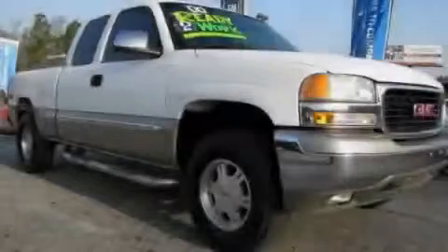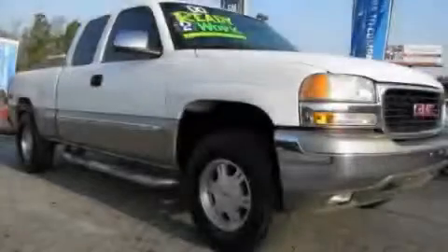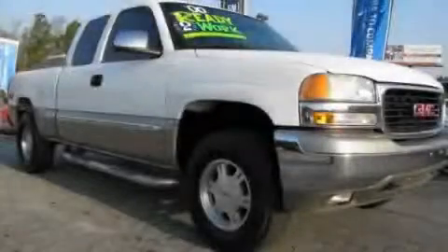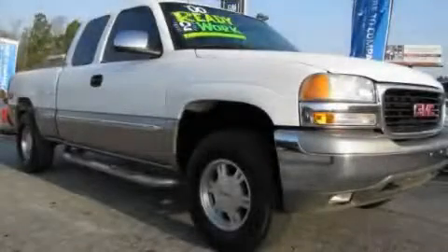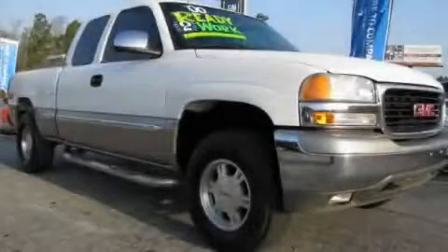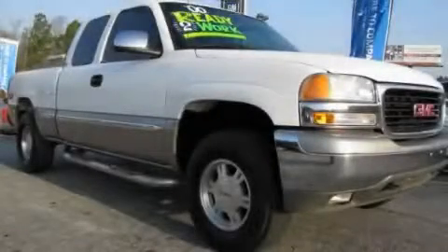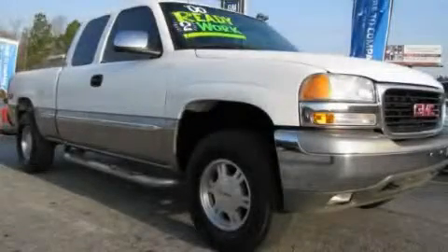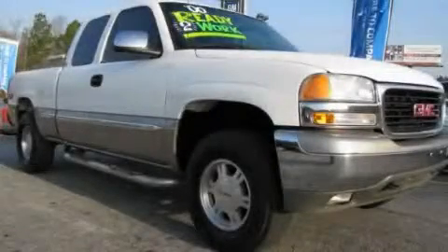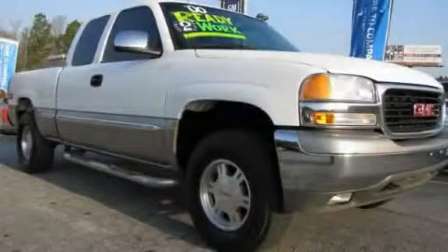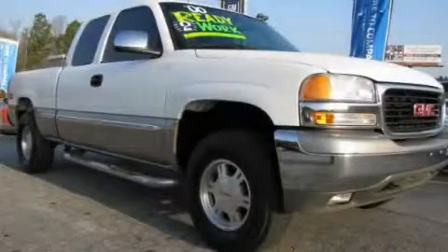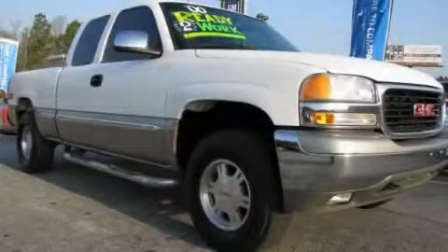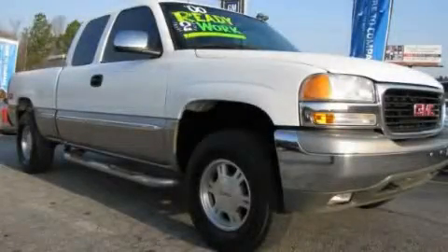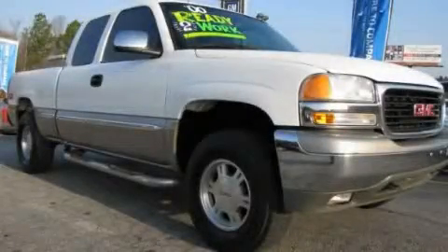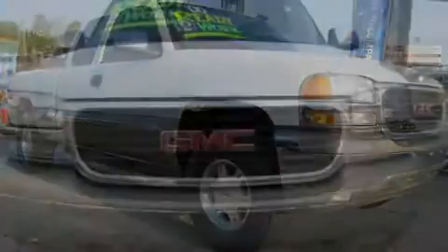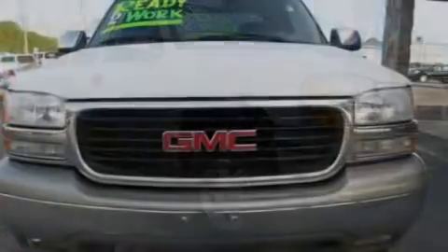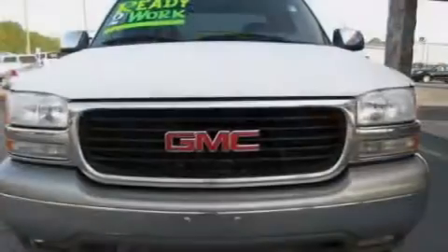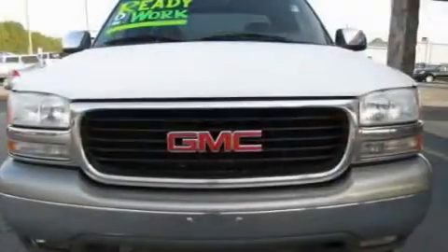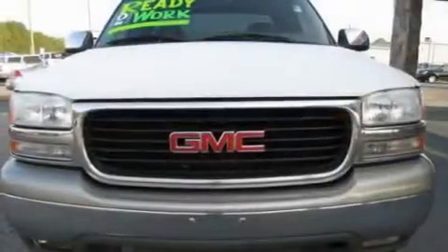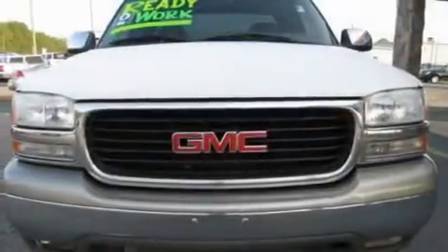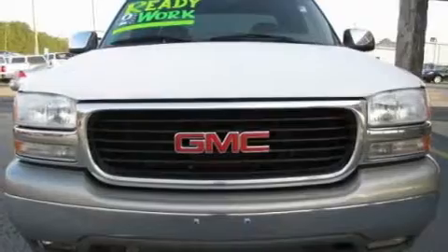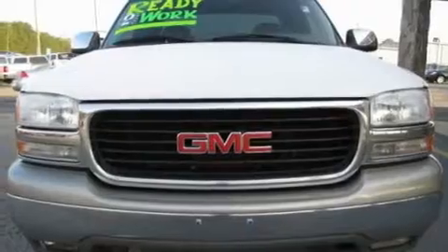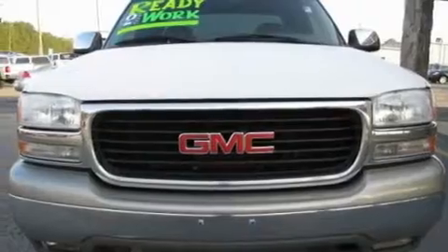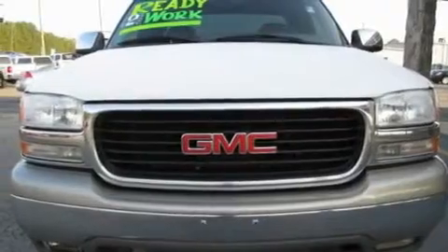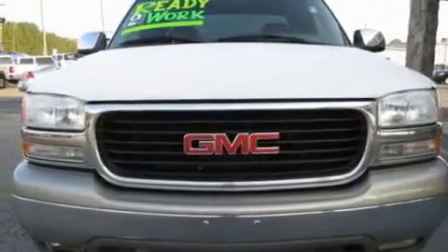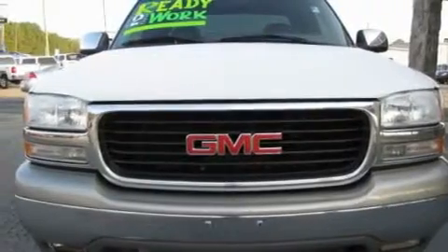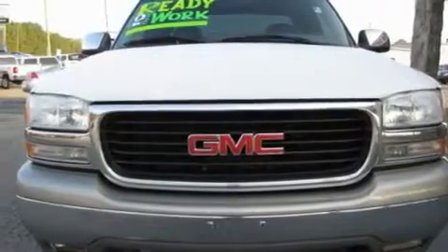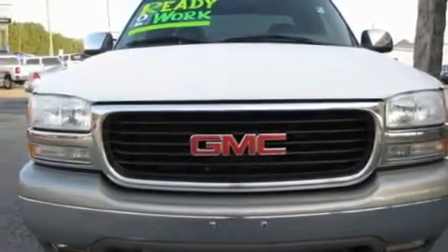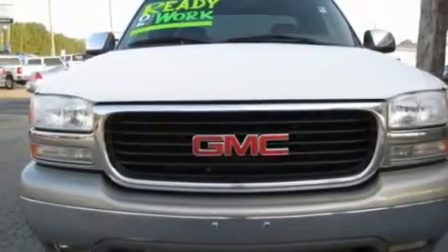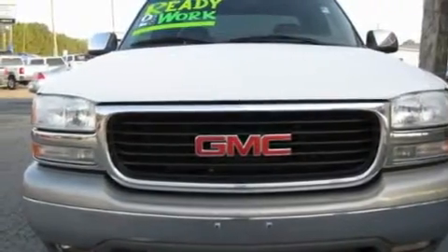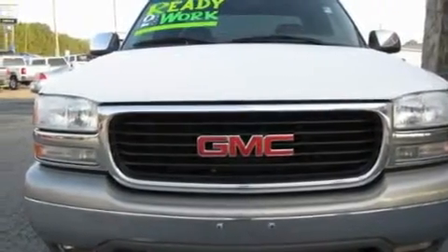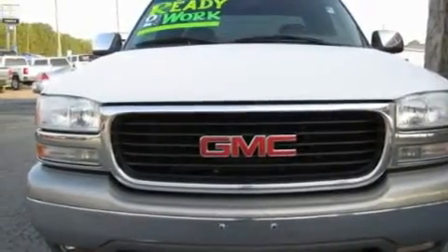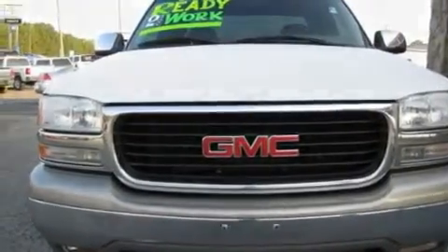This is a 2000 GMC Sierra 1500. Whether hauling, commuting, or towing, this truck is the right one for you.